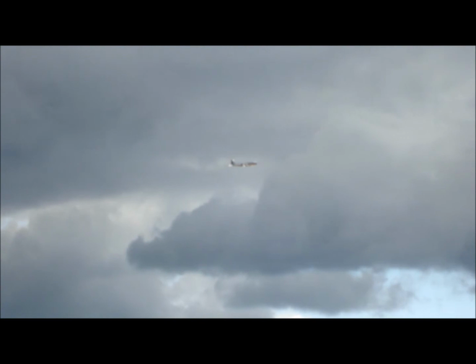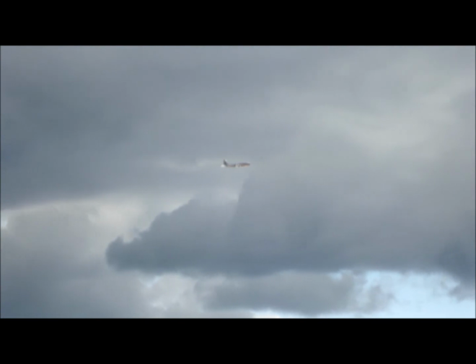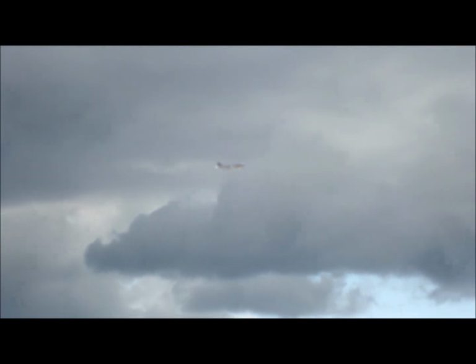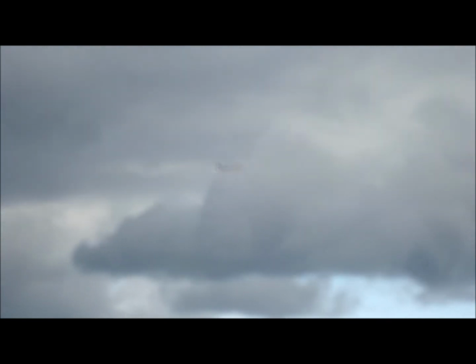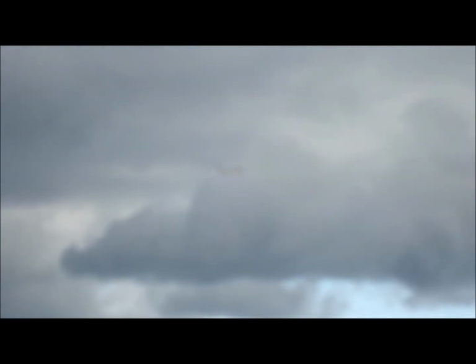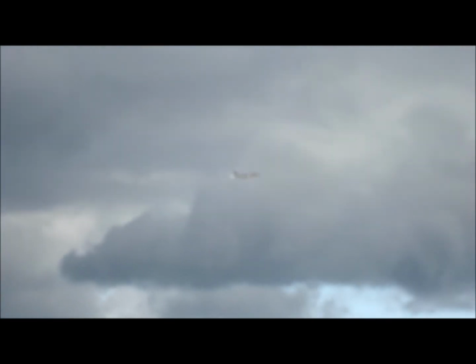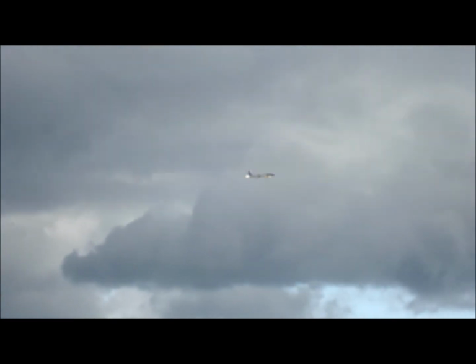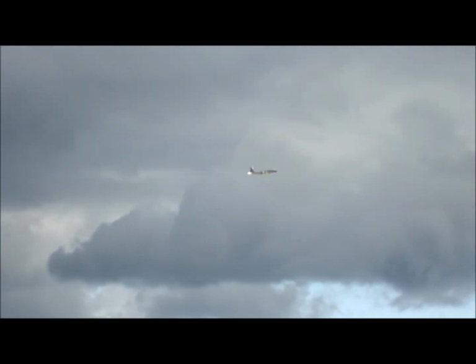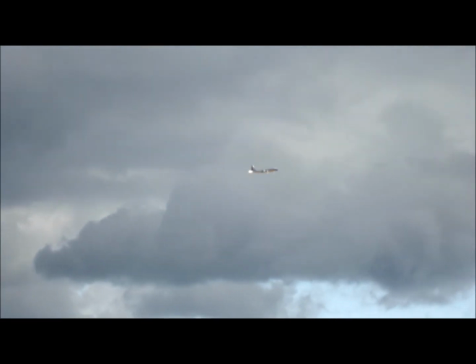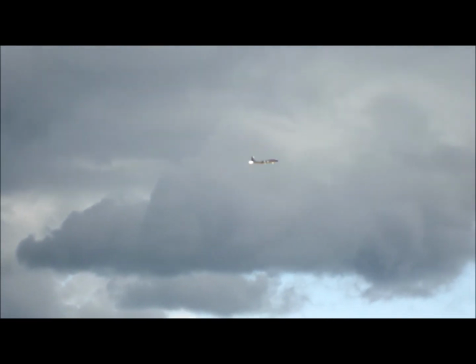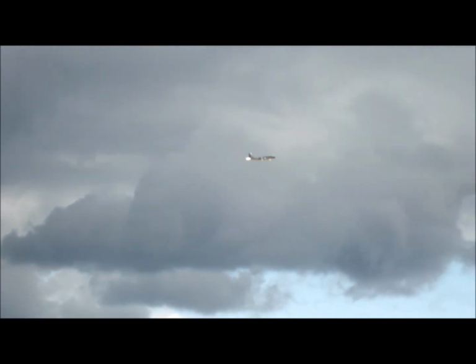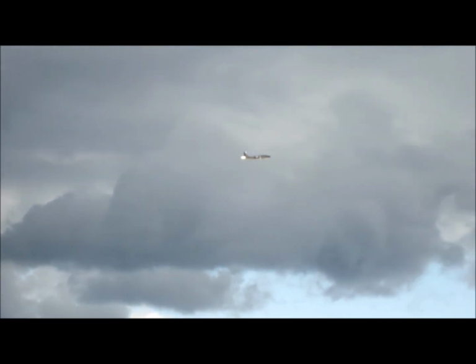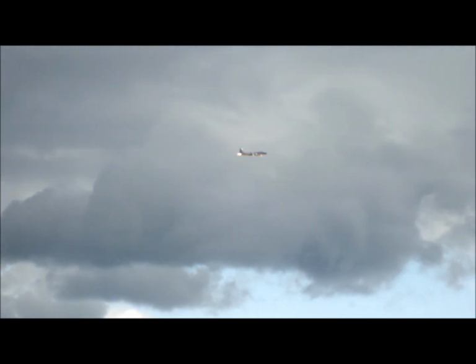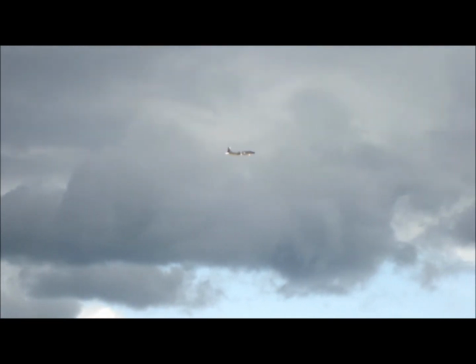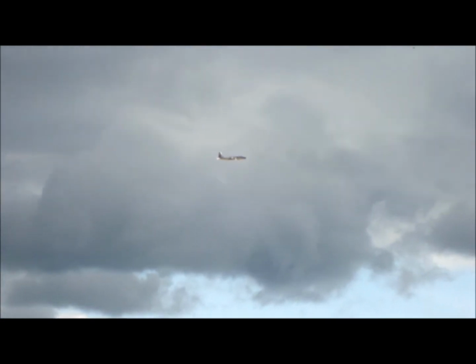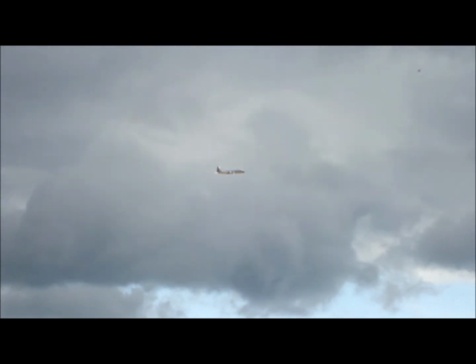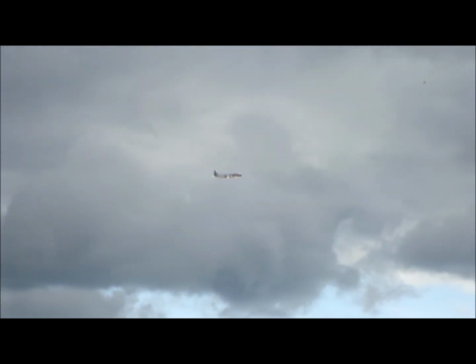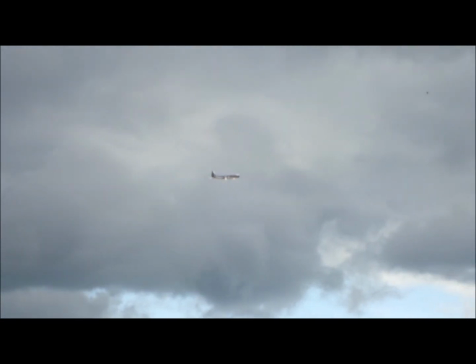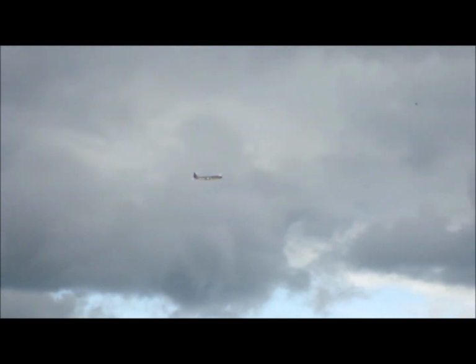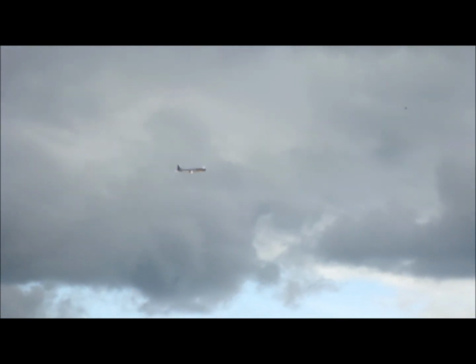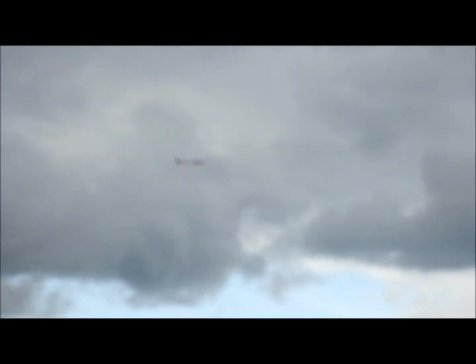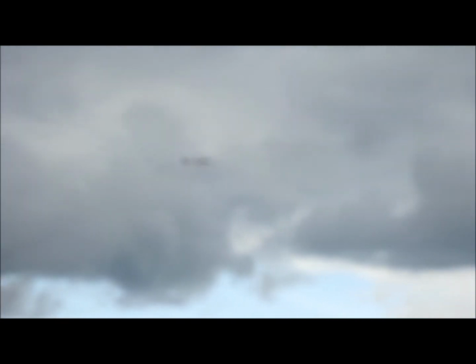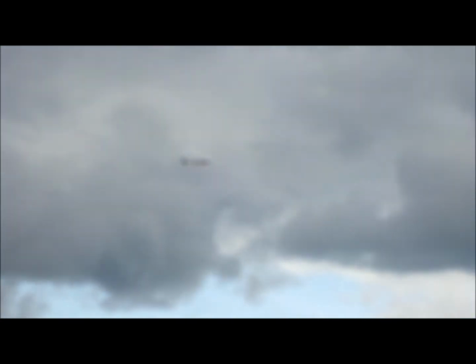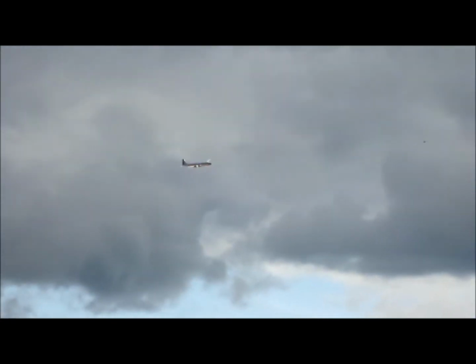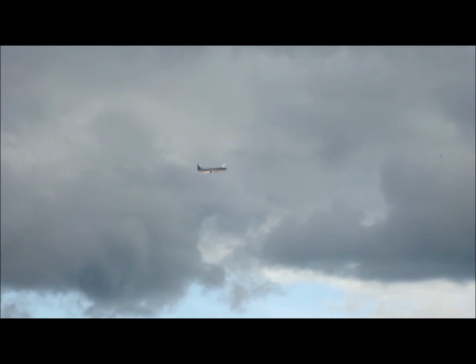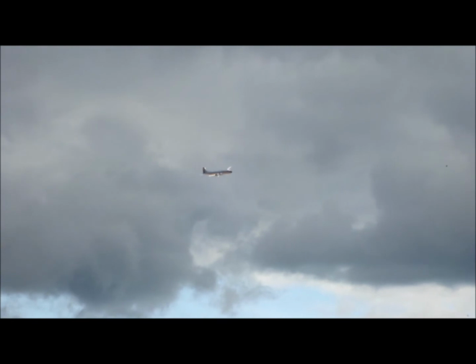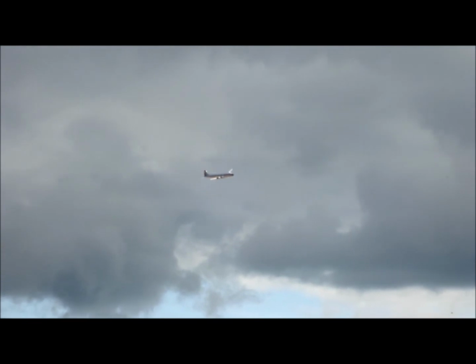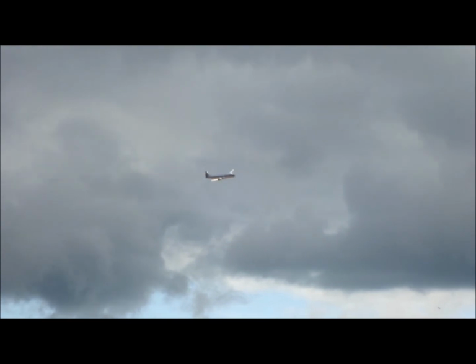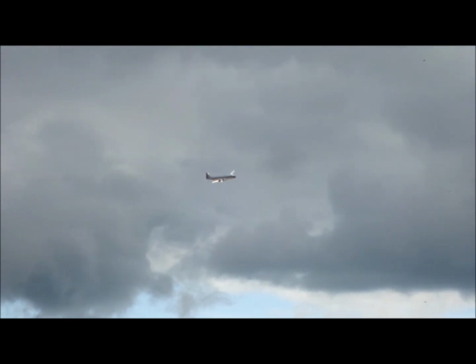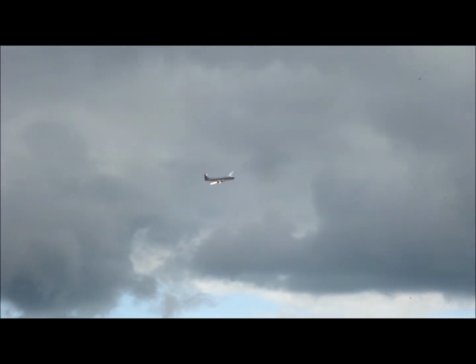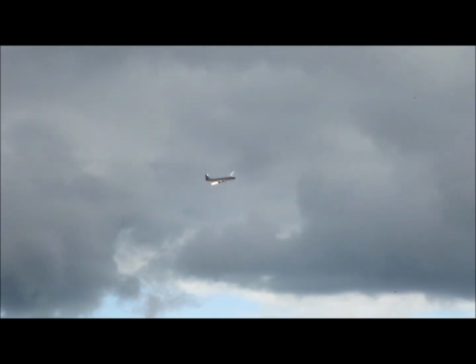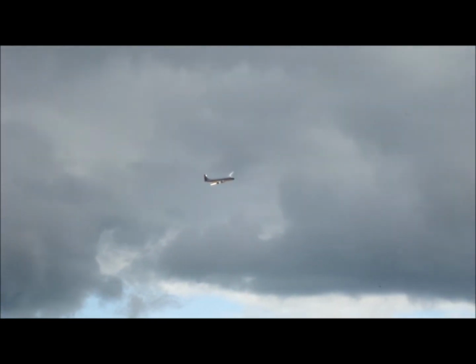So lovely to see this magnificent flying machine here in the skies of ILA 2012.